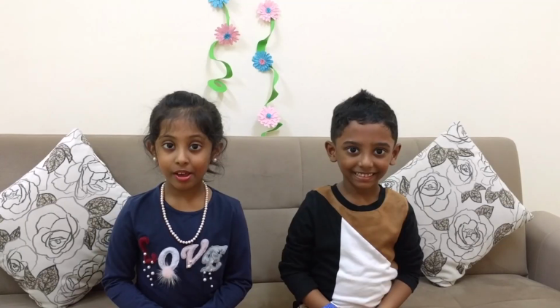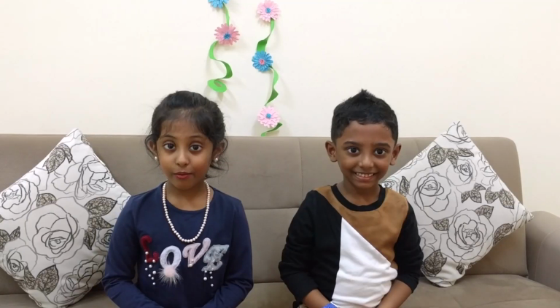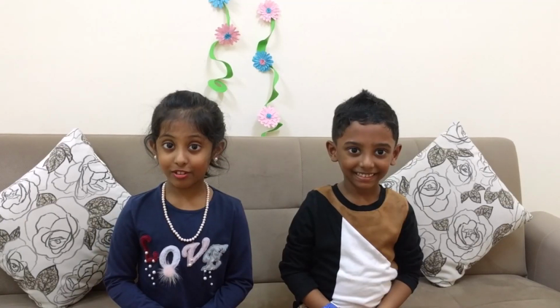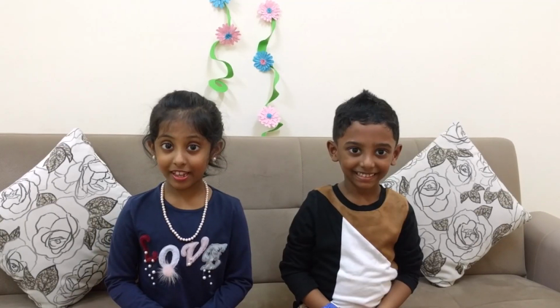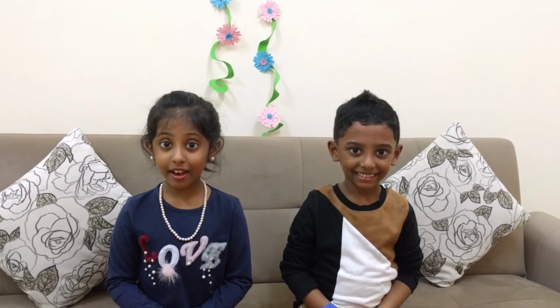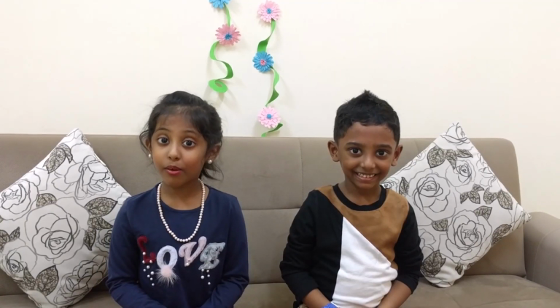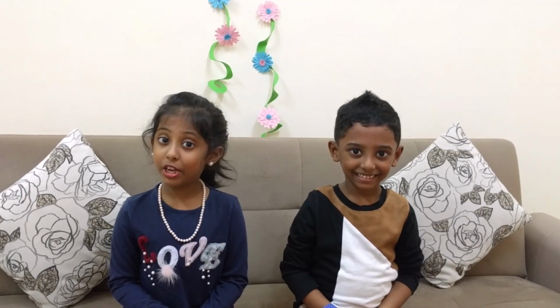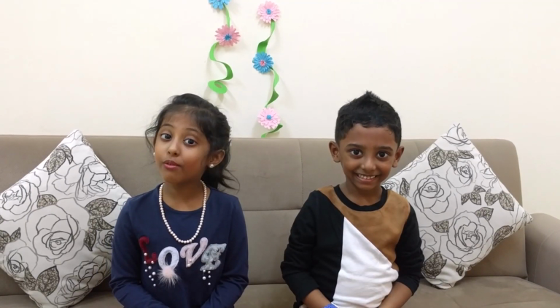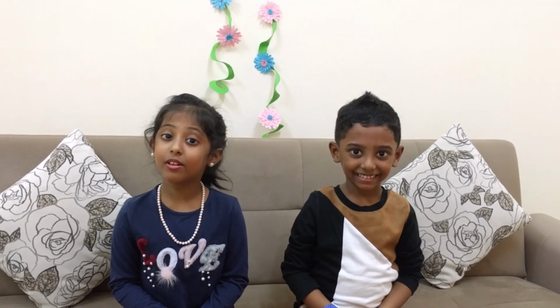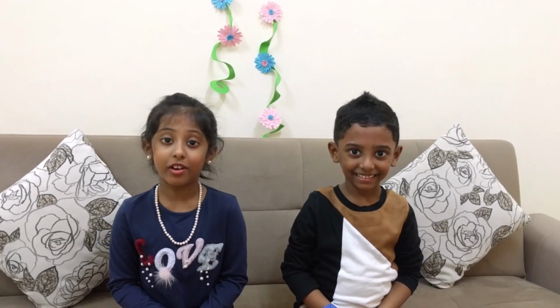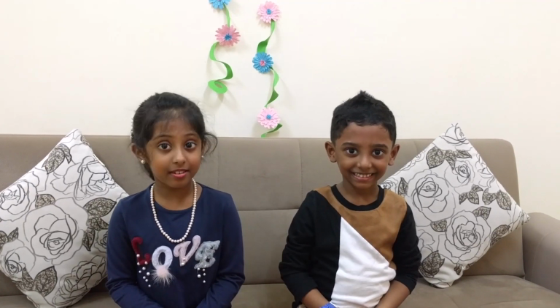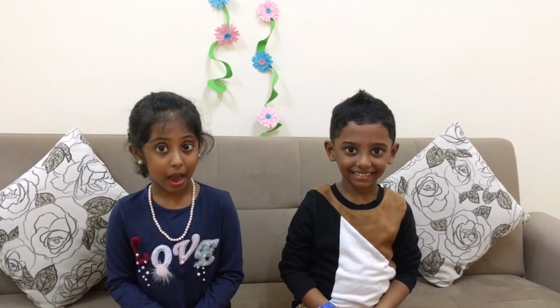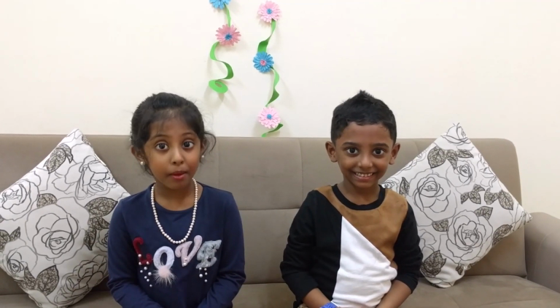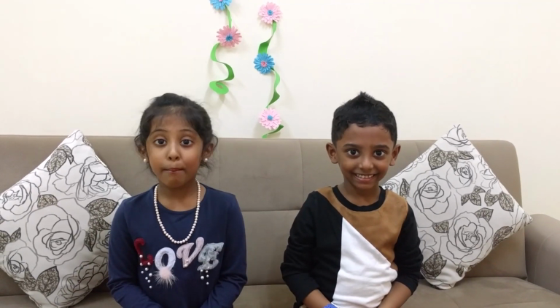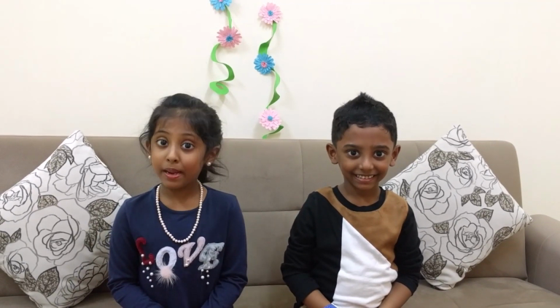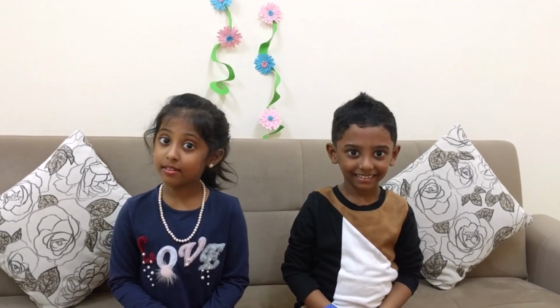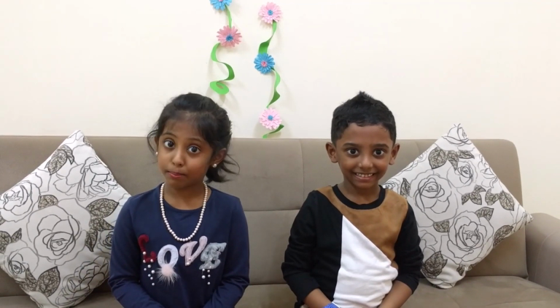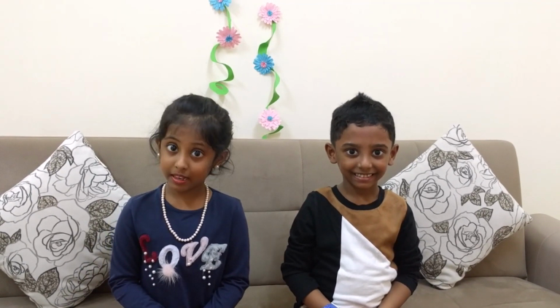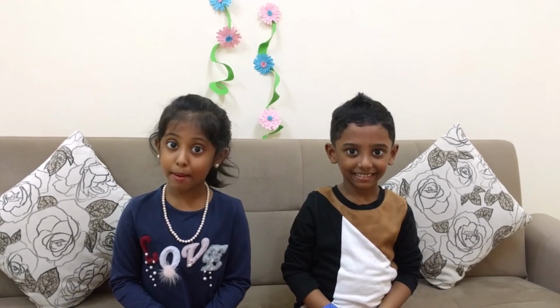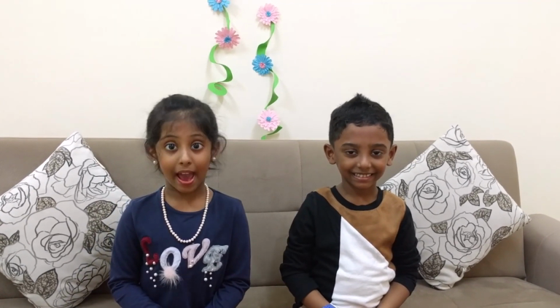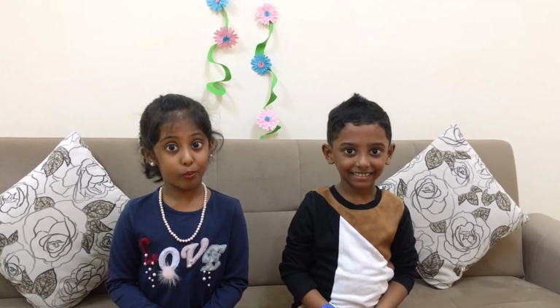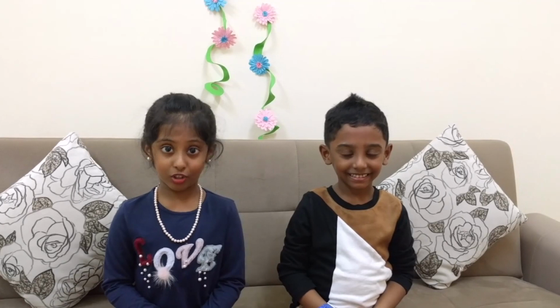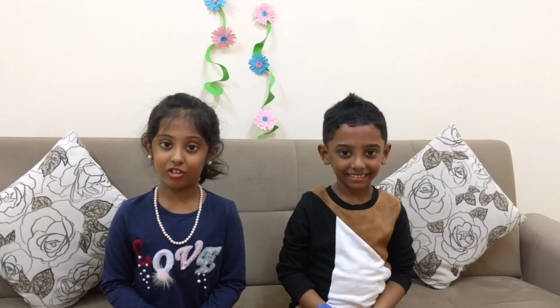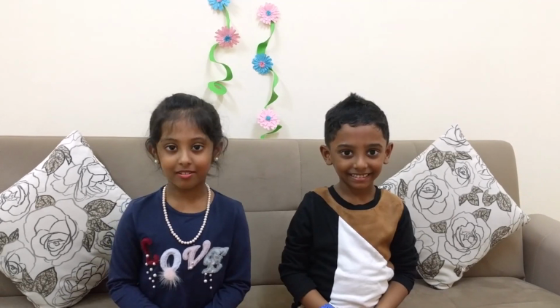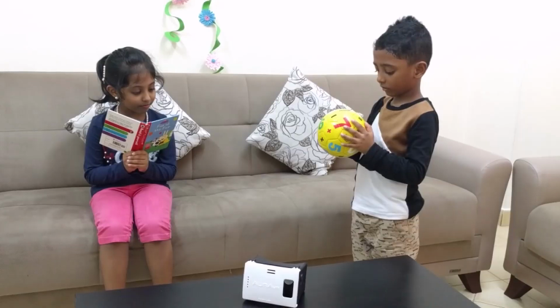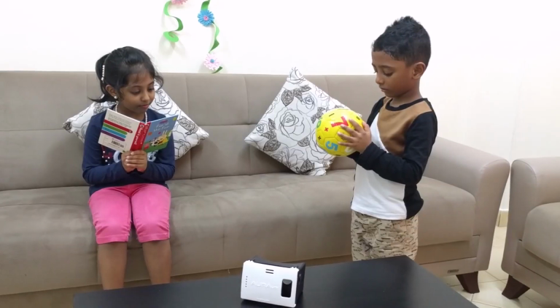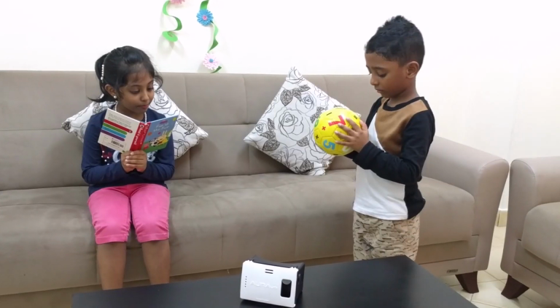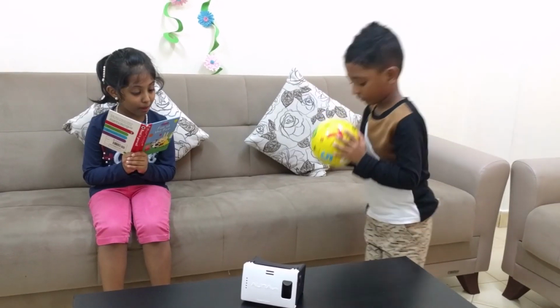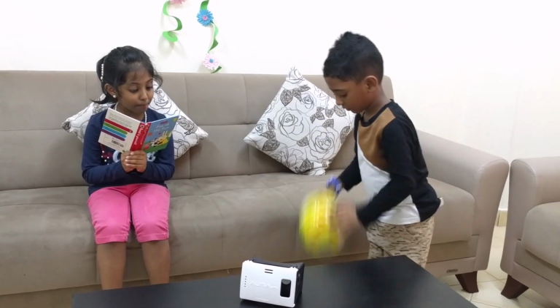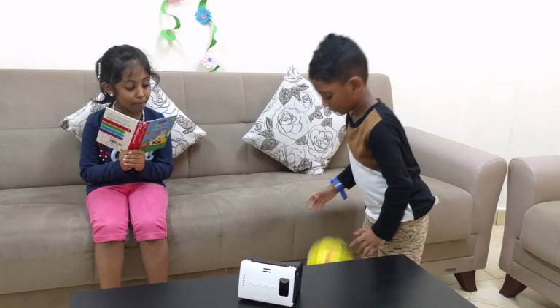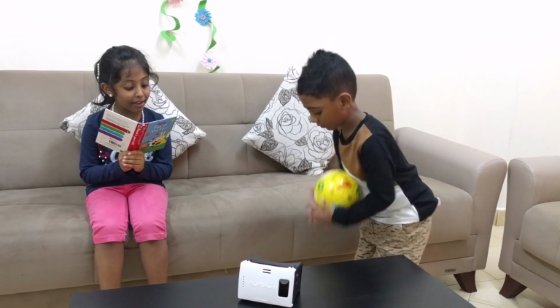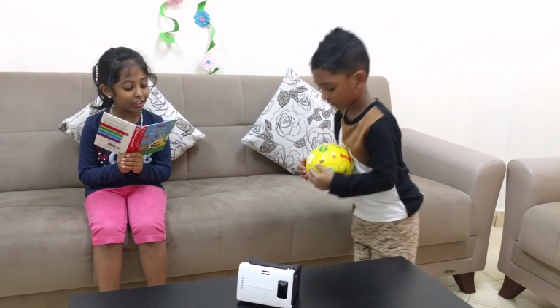If you are seeing our video for the first time, please subscribe and watch.